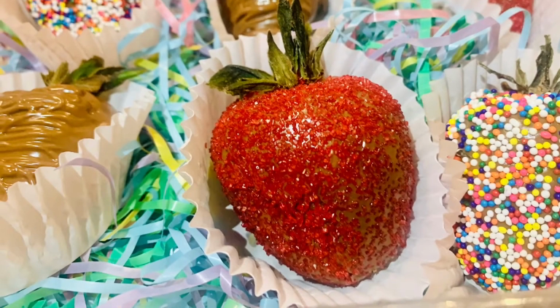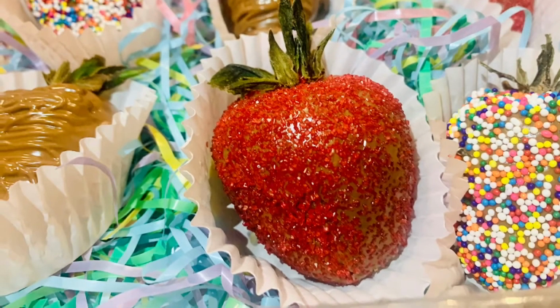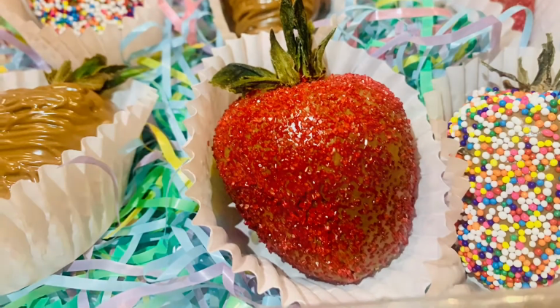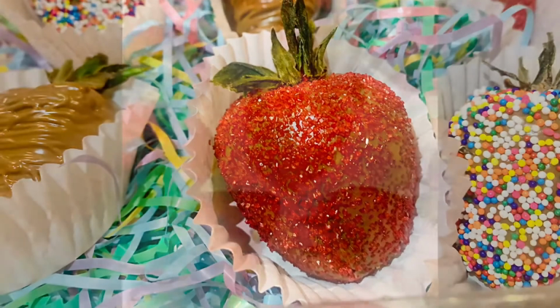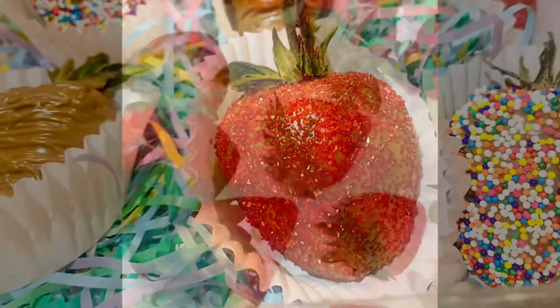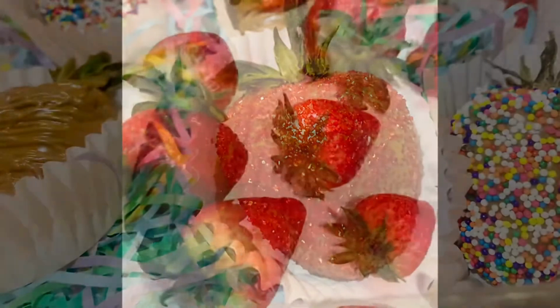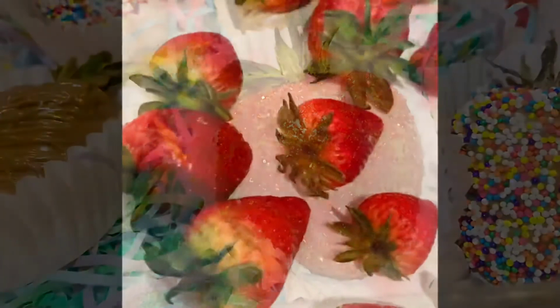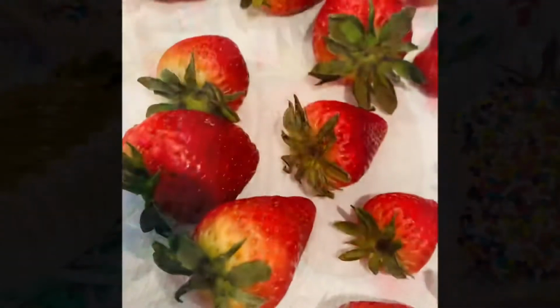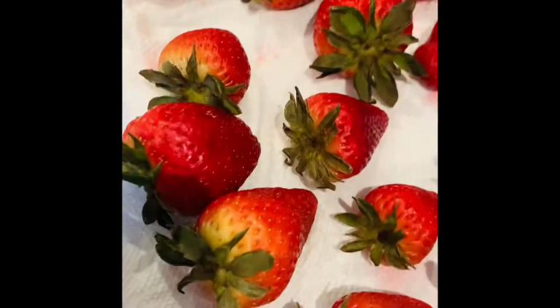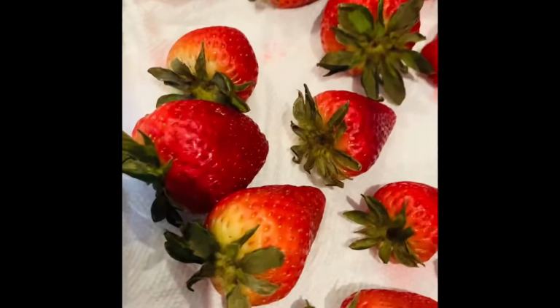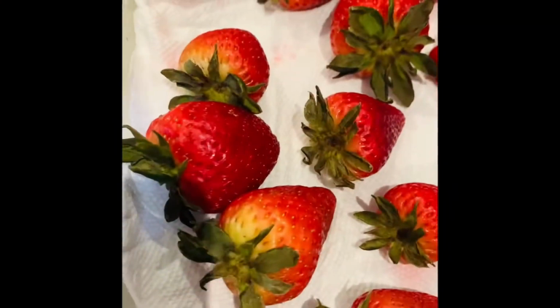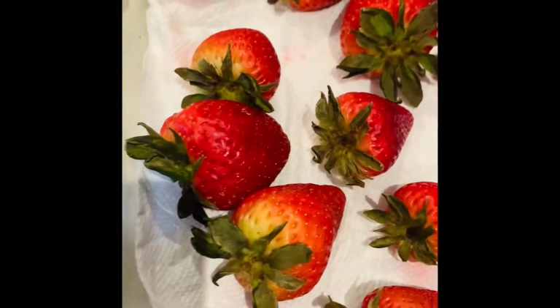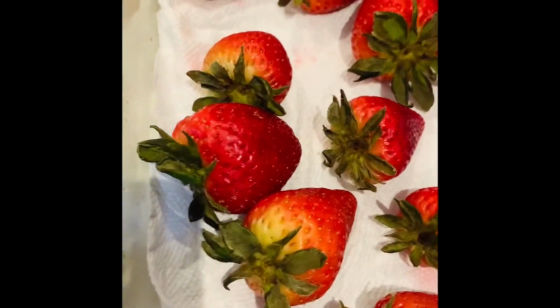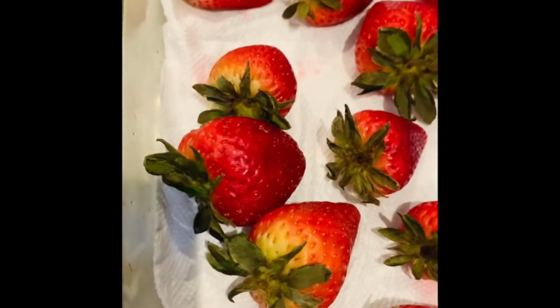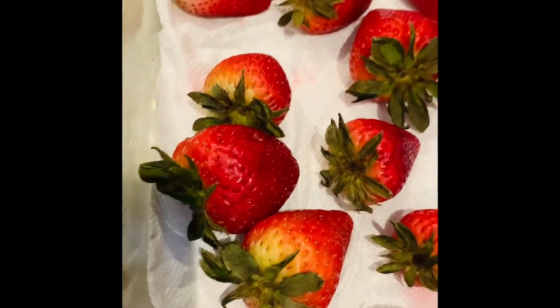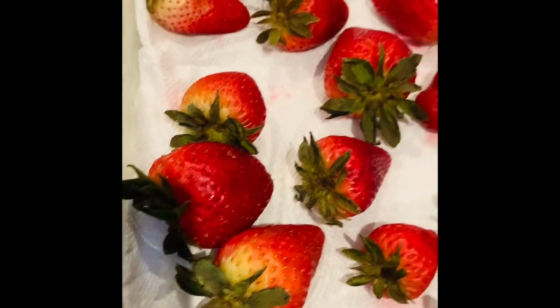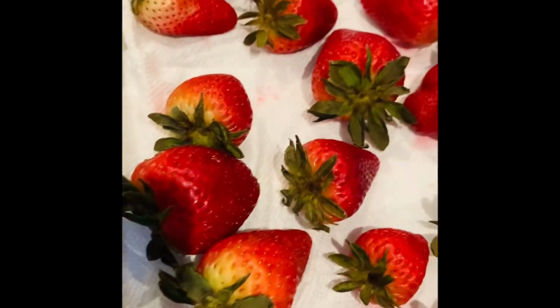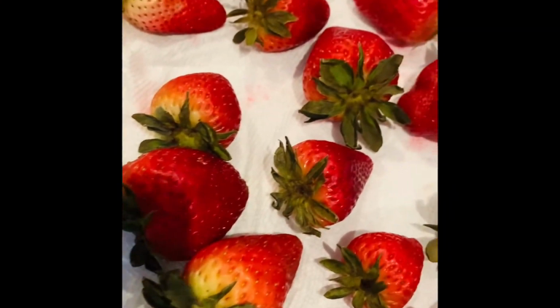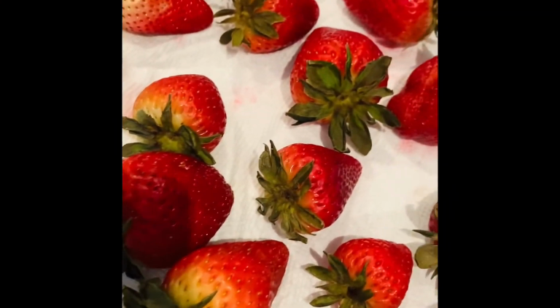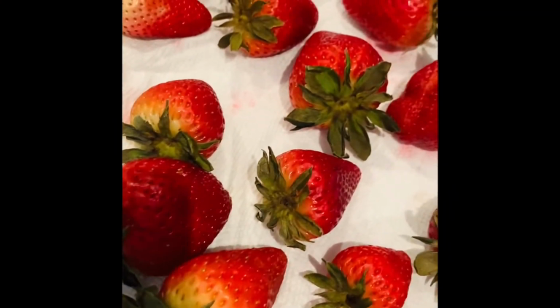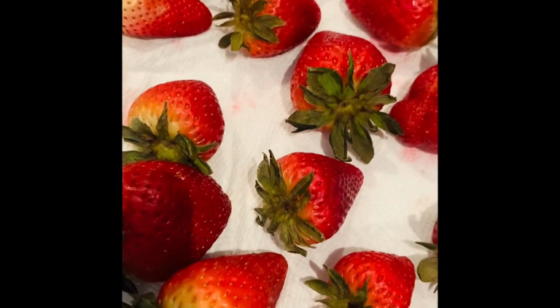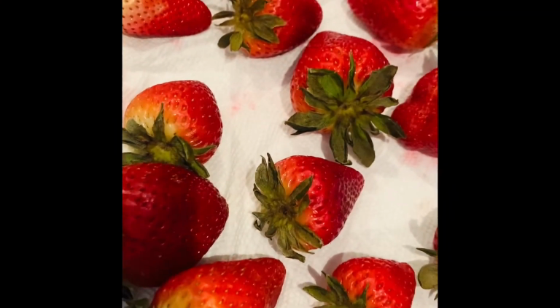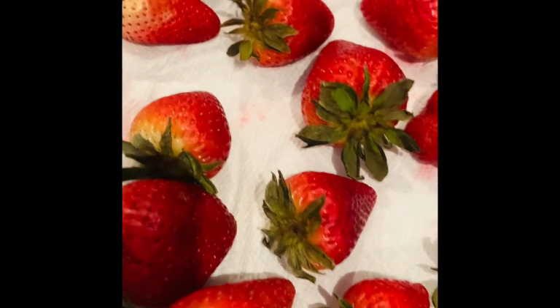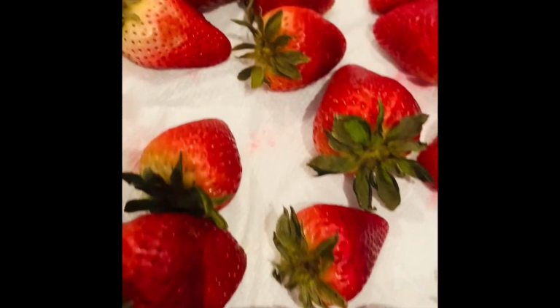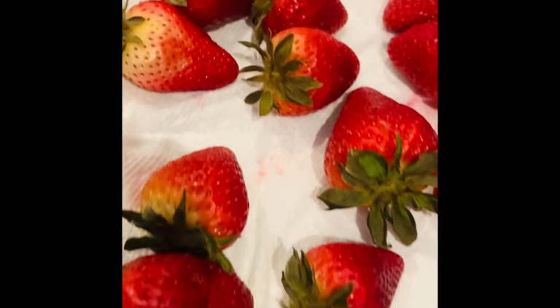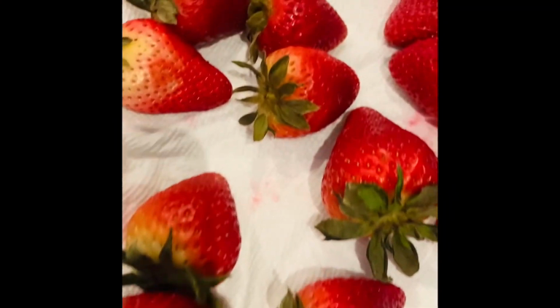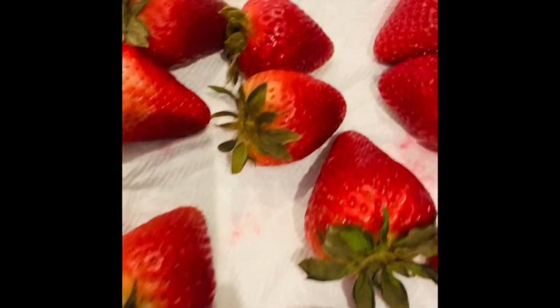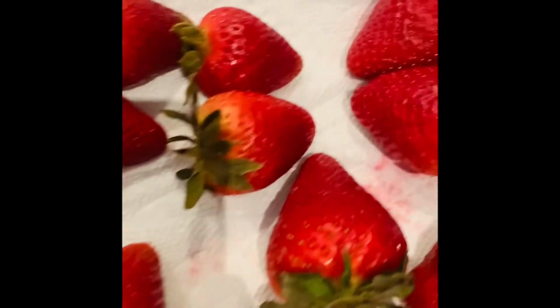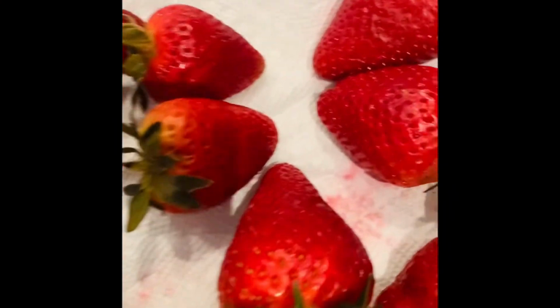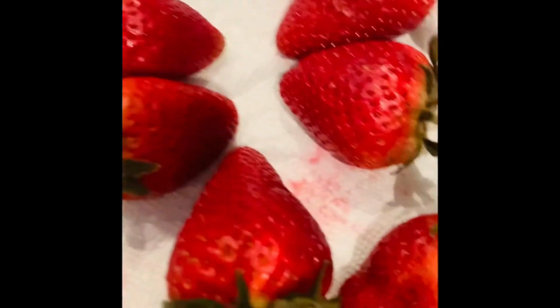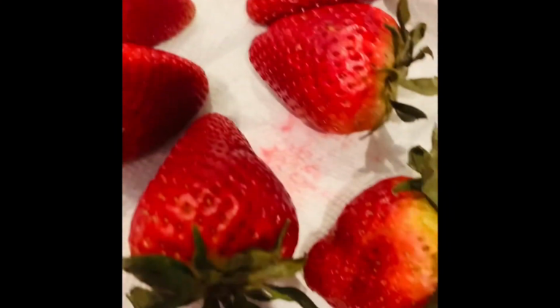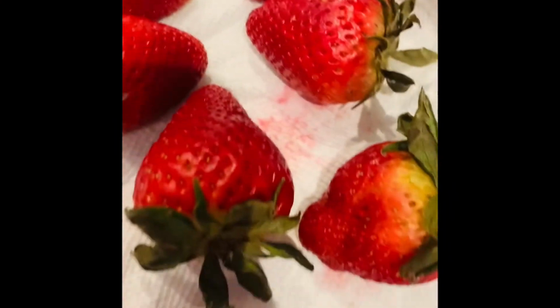Today we're going to make chocolate covered strawberries! Woohoo!